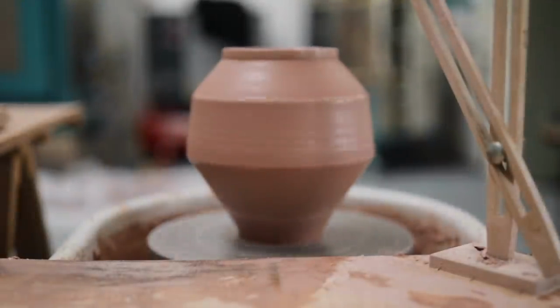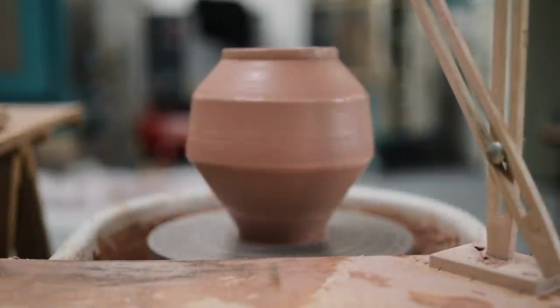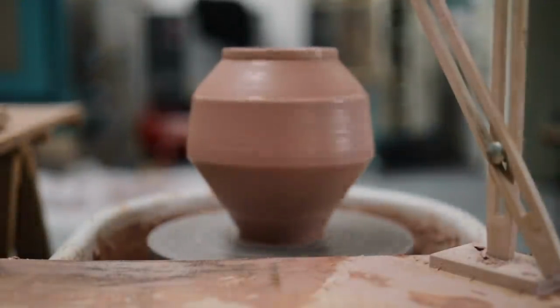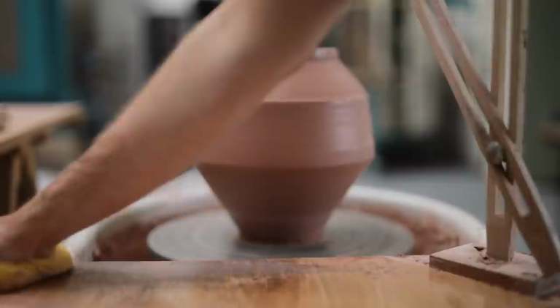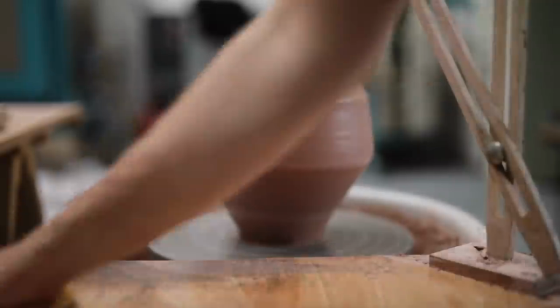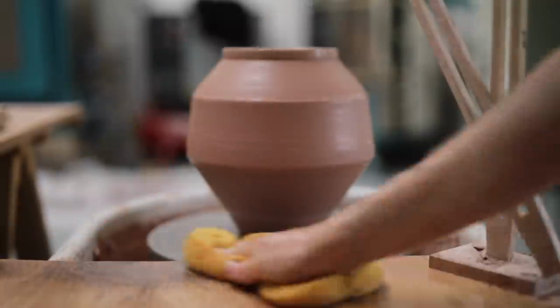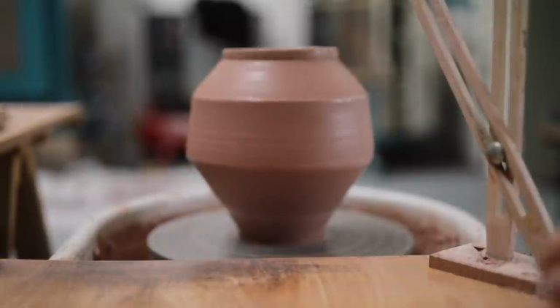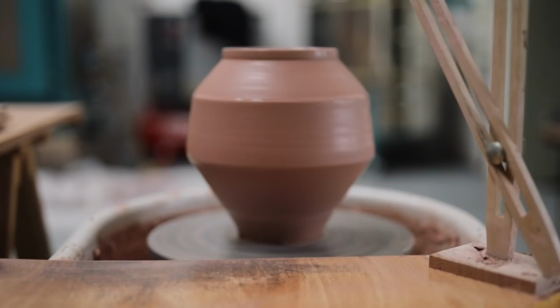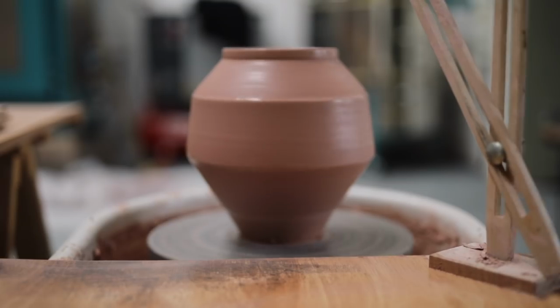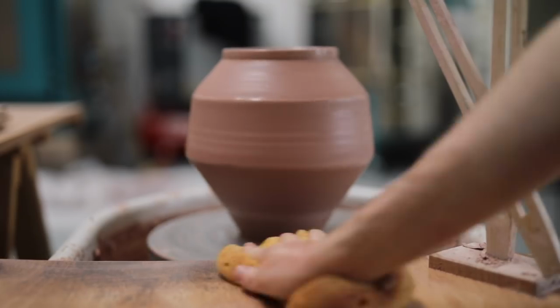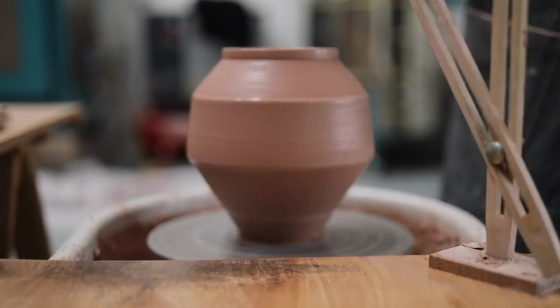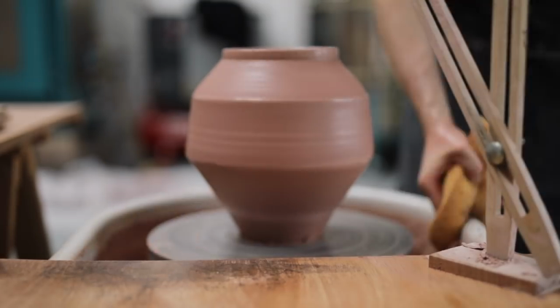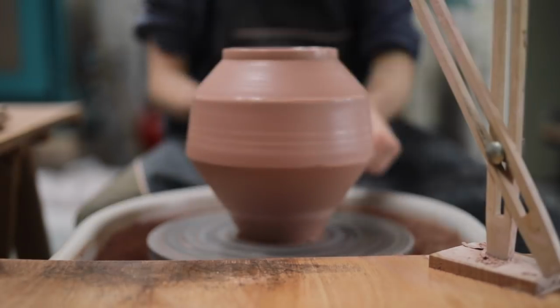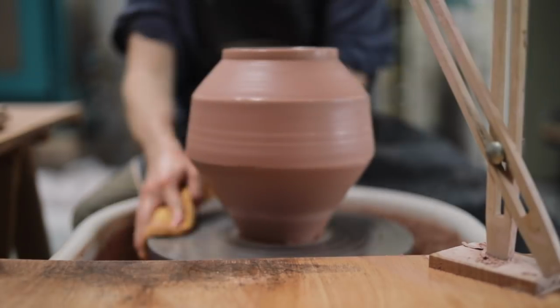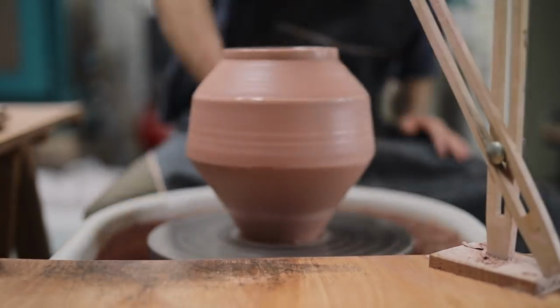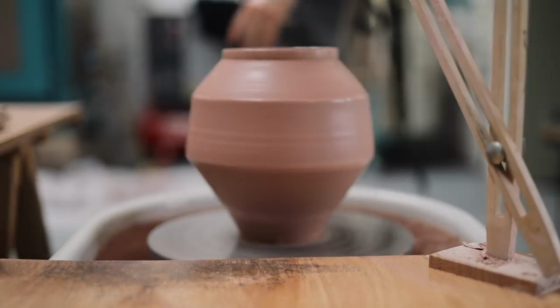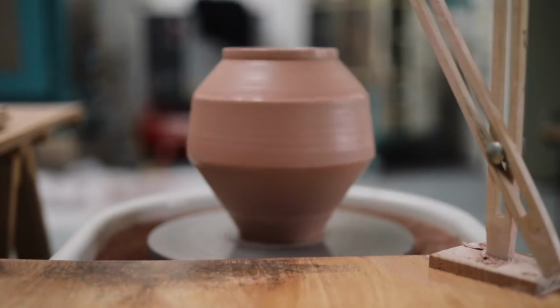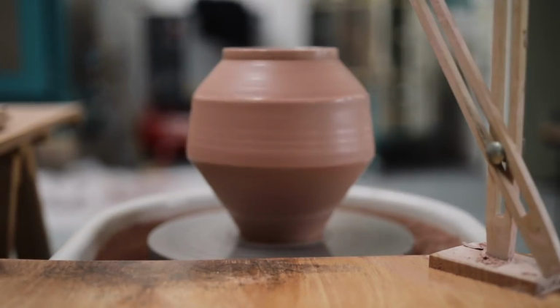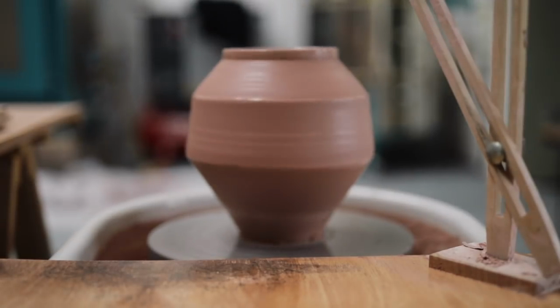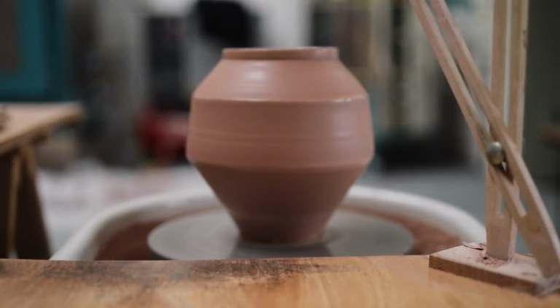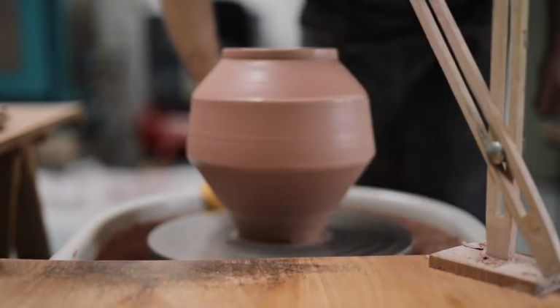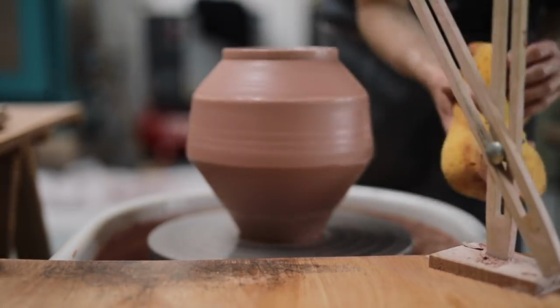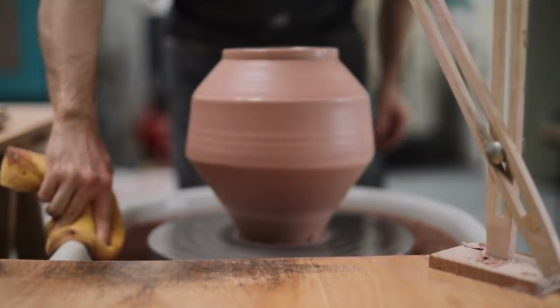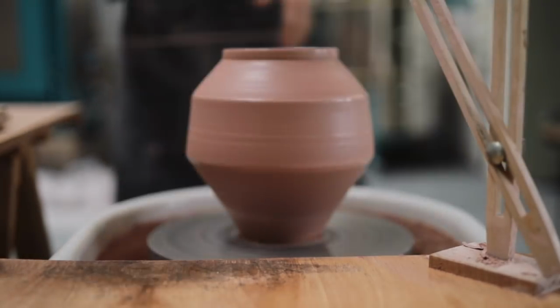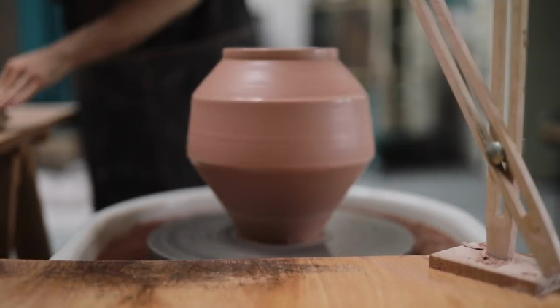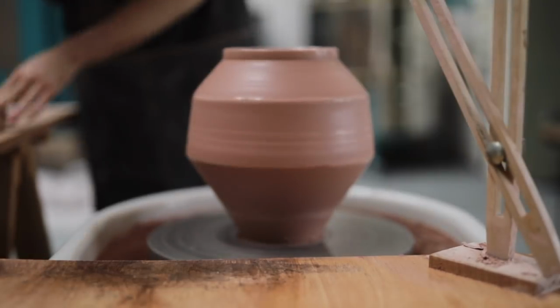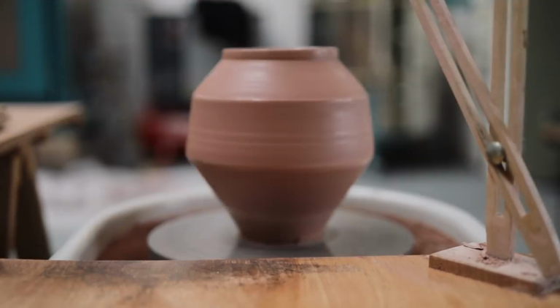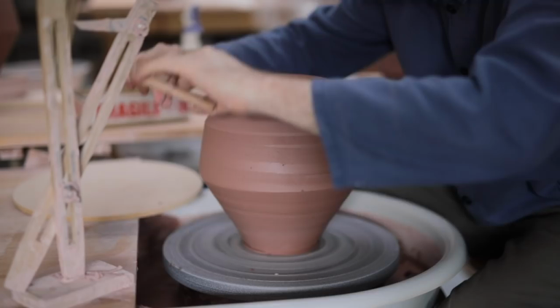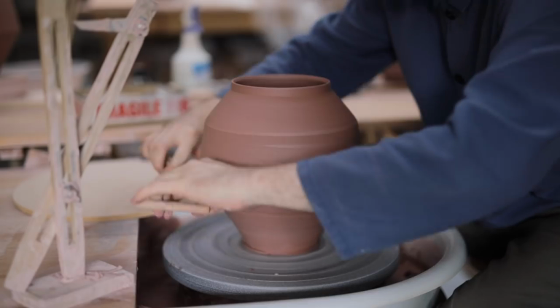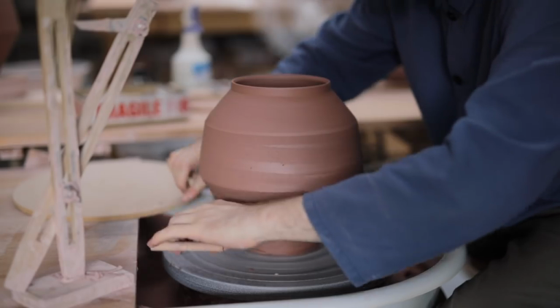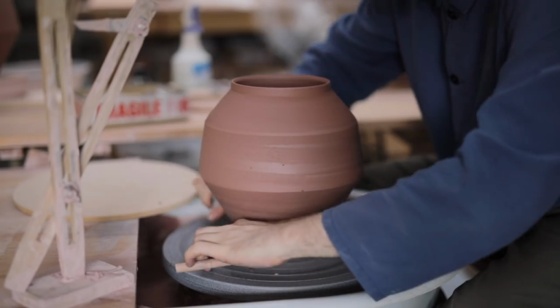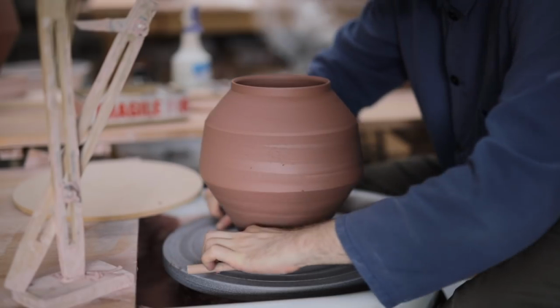By morning, the vase will have dried out quite a lot, so I simply wire it through and then remove it.